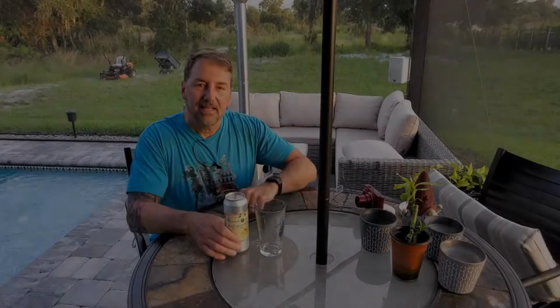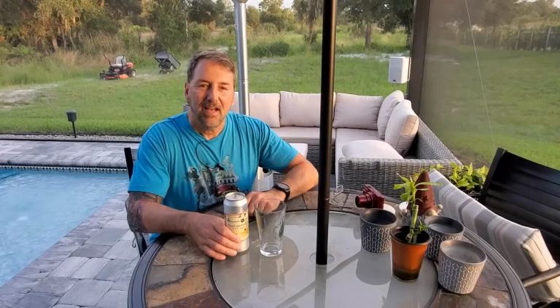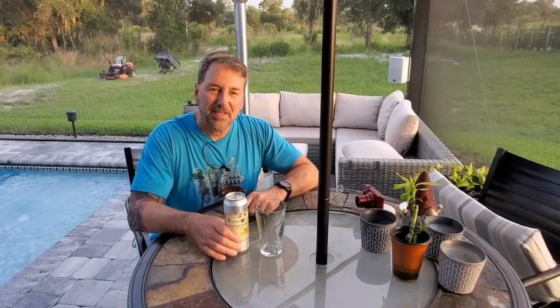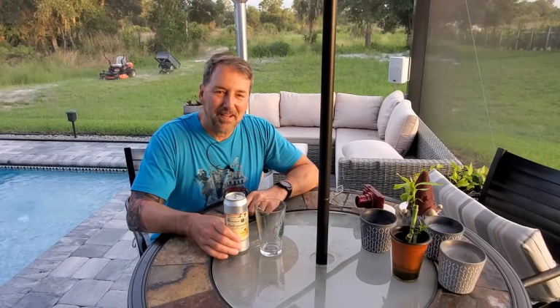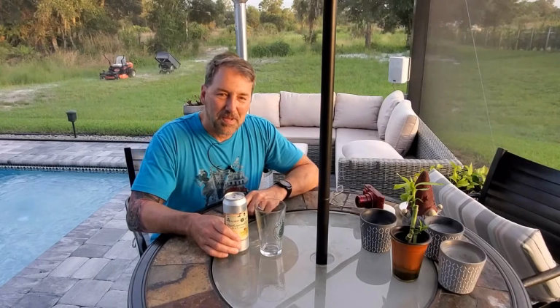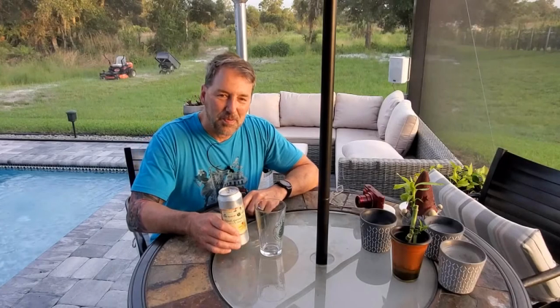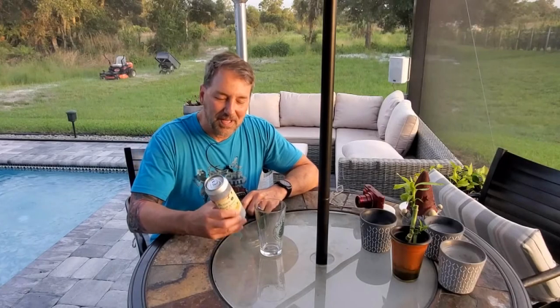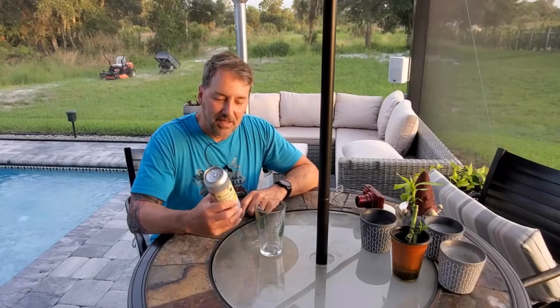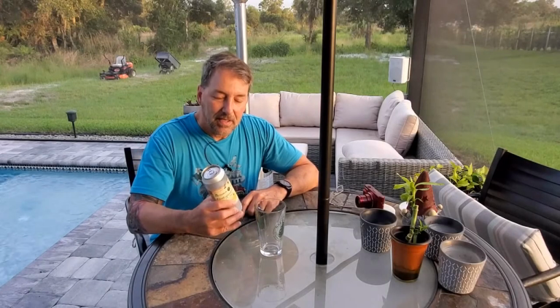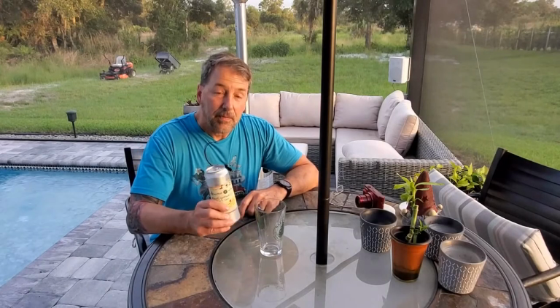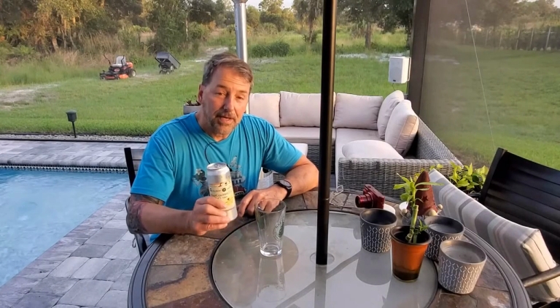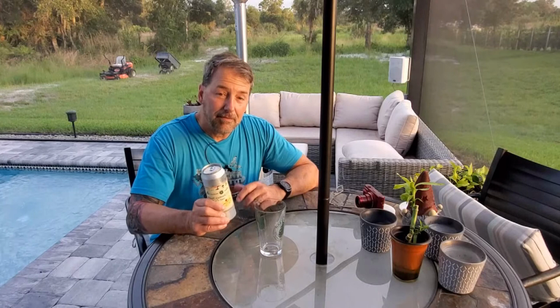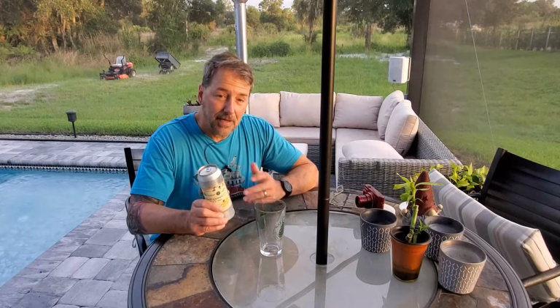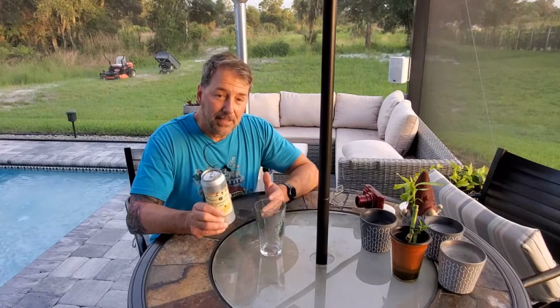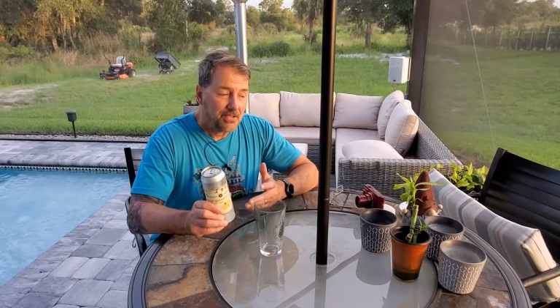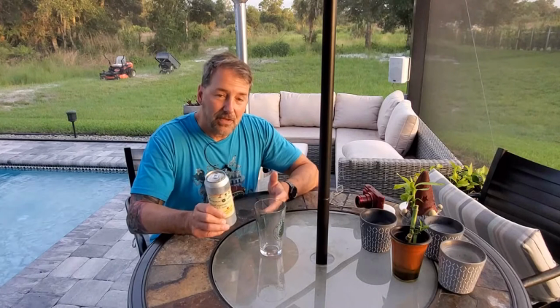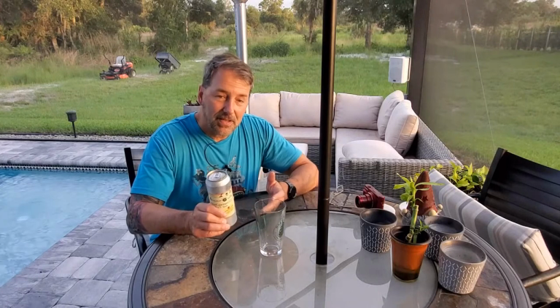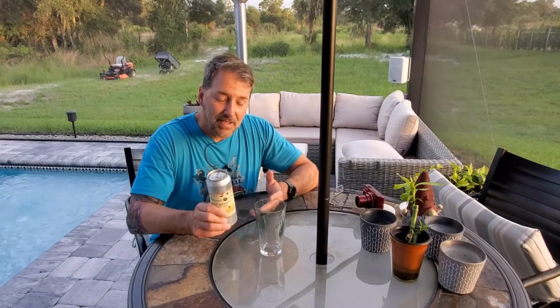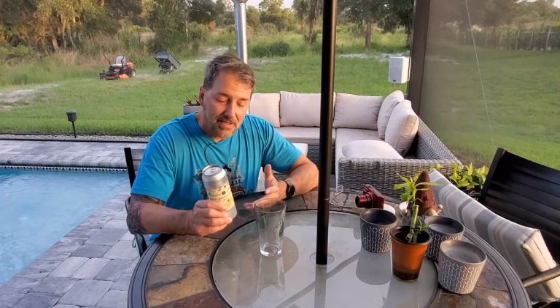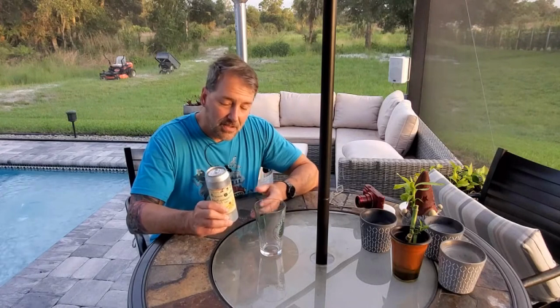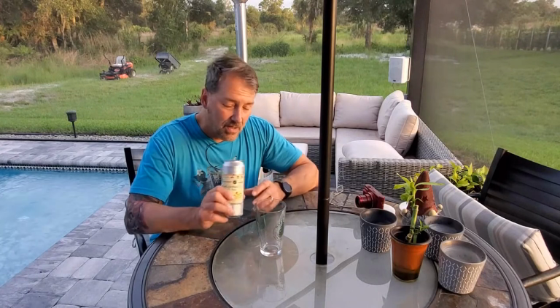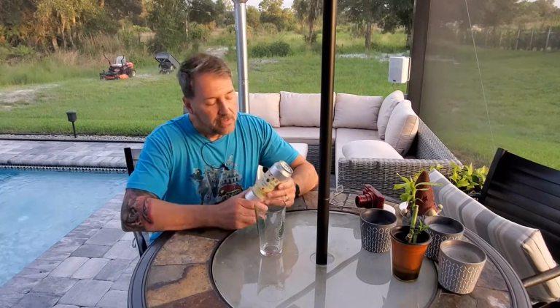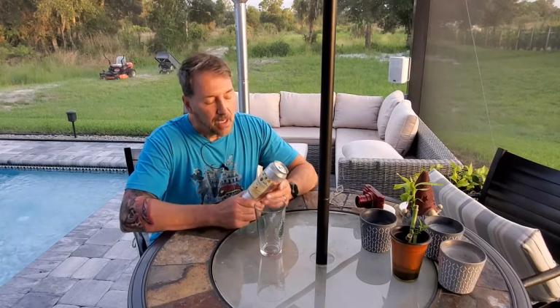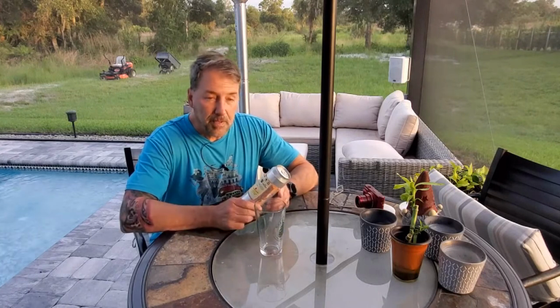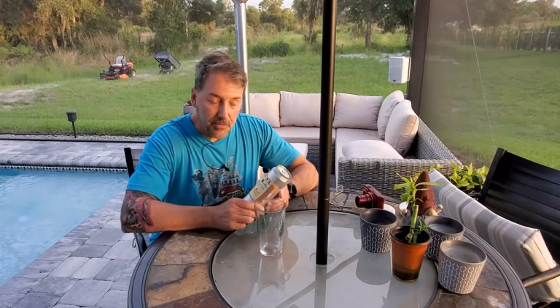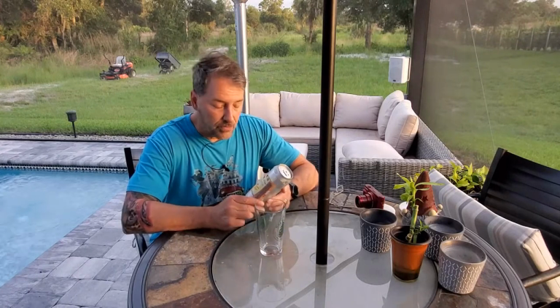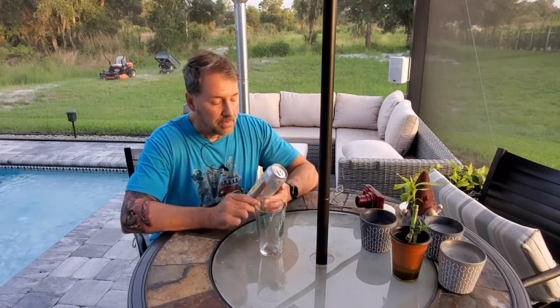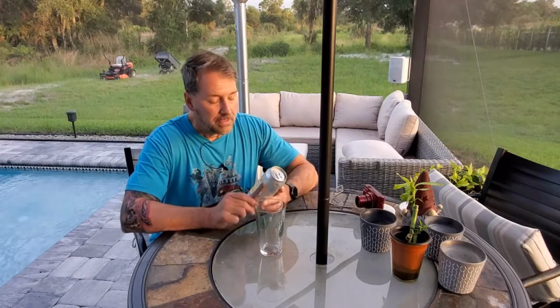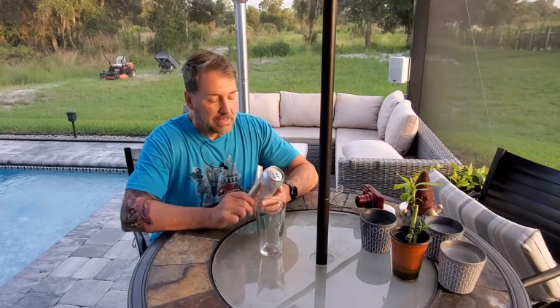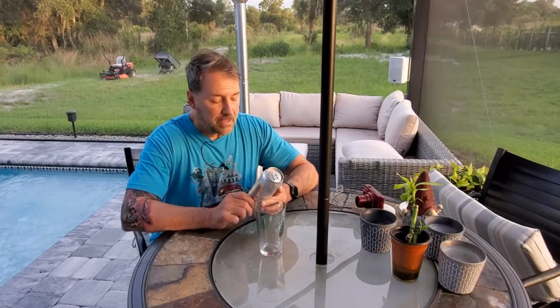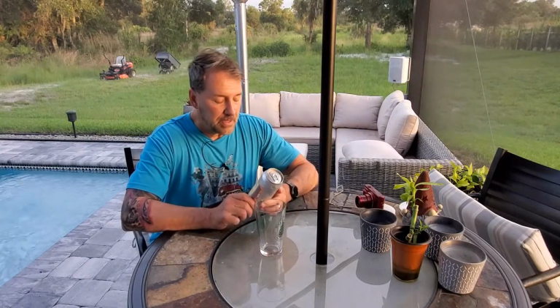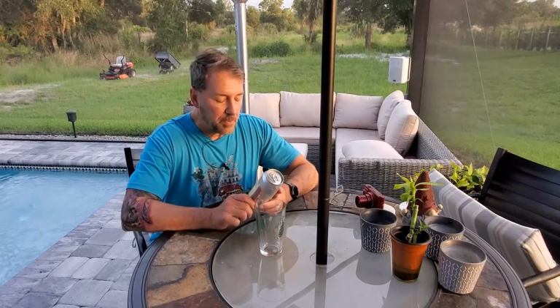Hey everybody, Gary Mean Brew Guy here. I am finally starting the Saison Hub No. 2 Yeast Experiment.